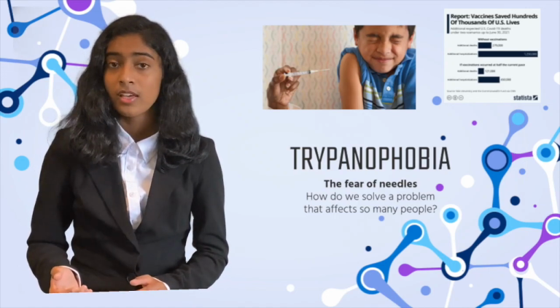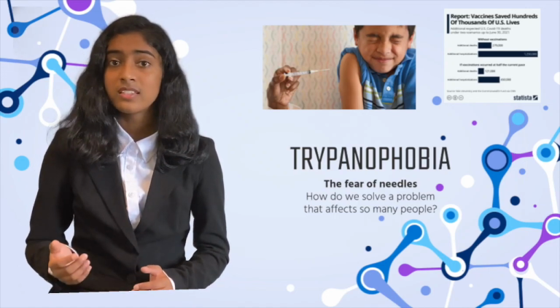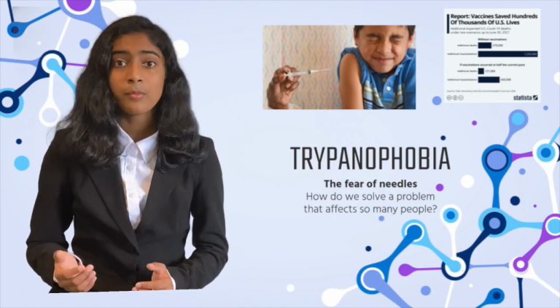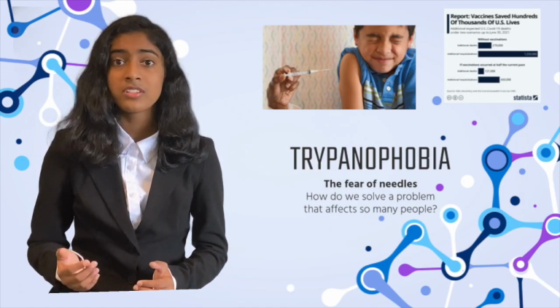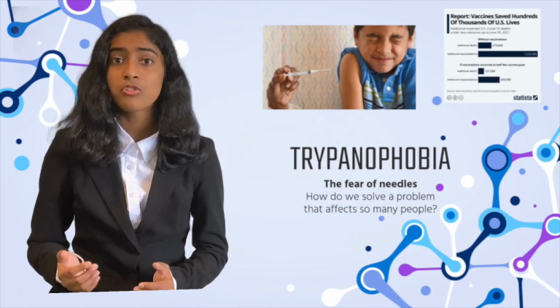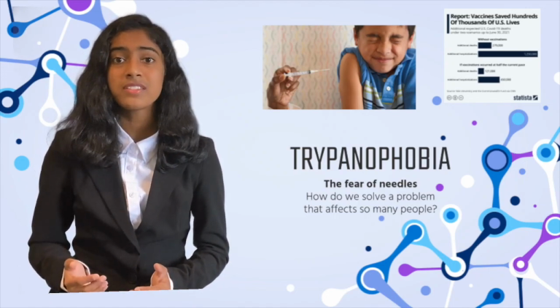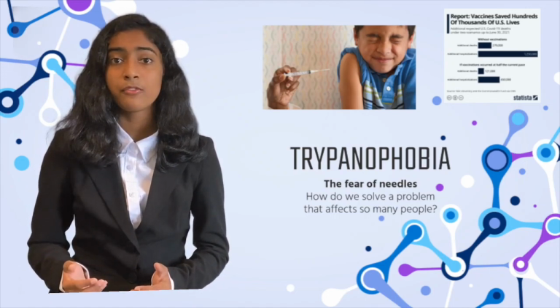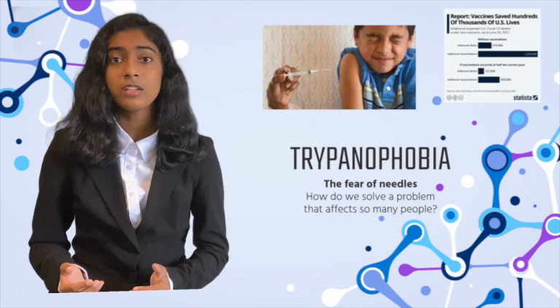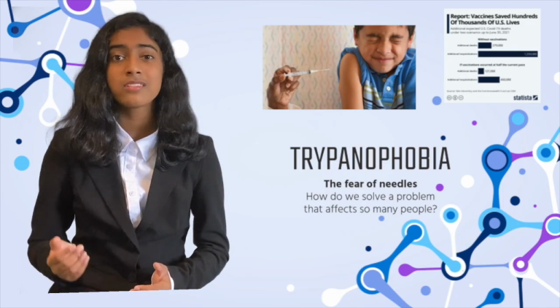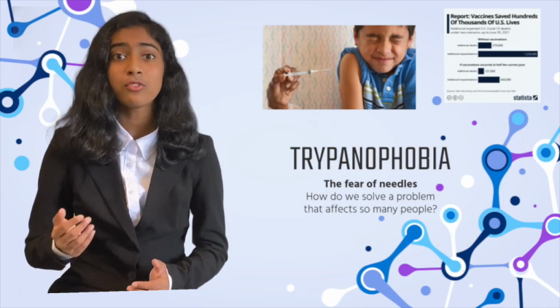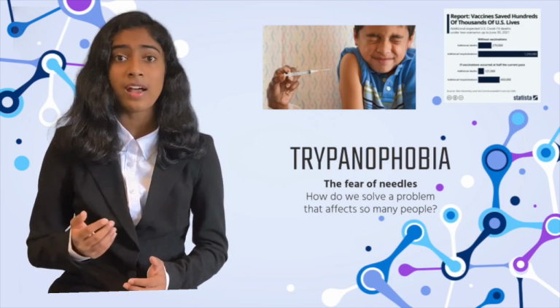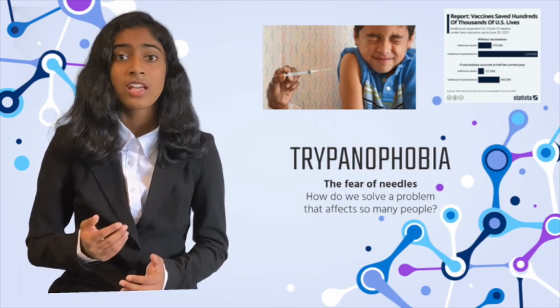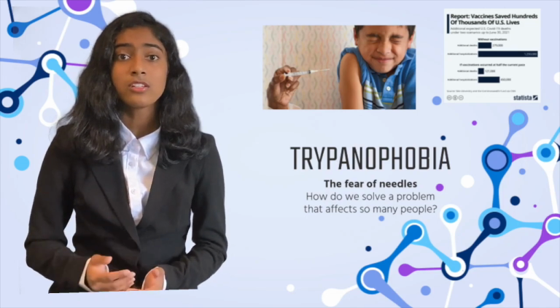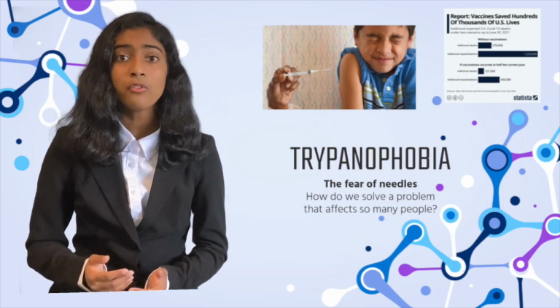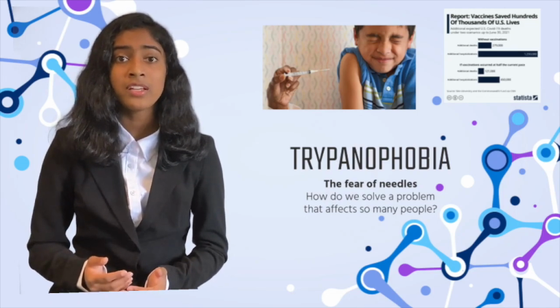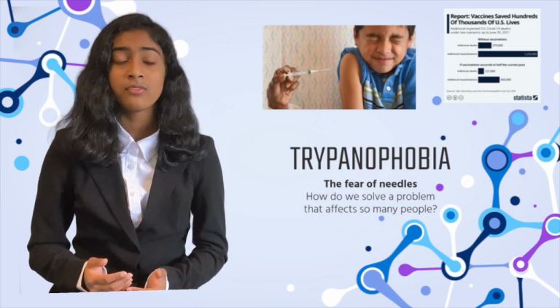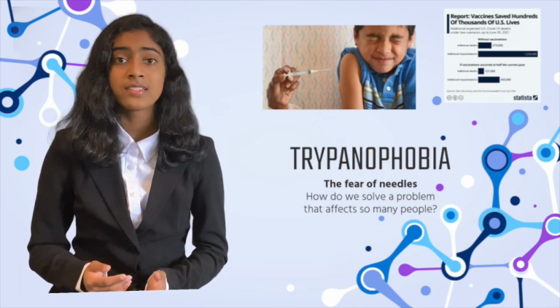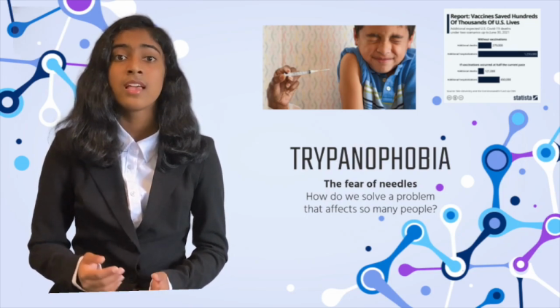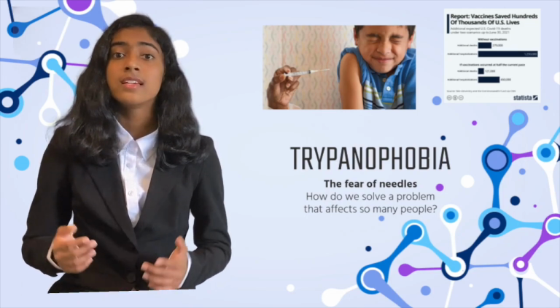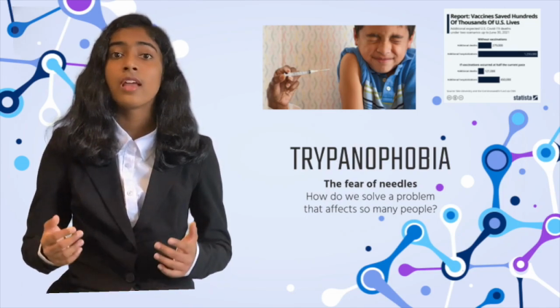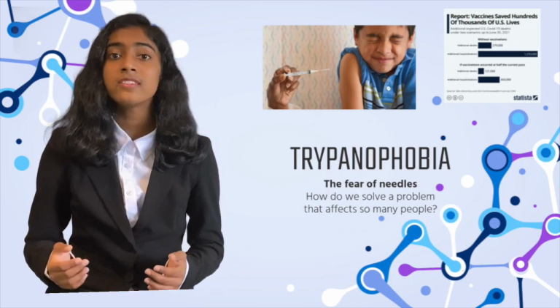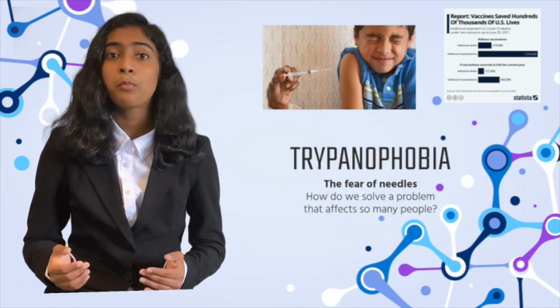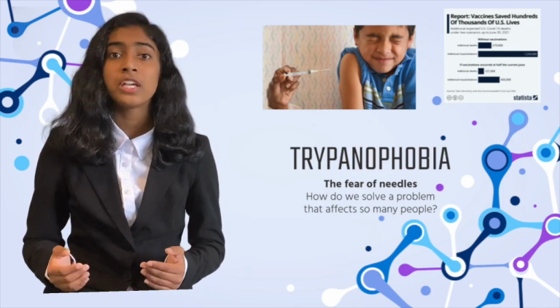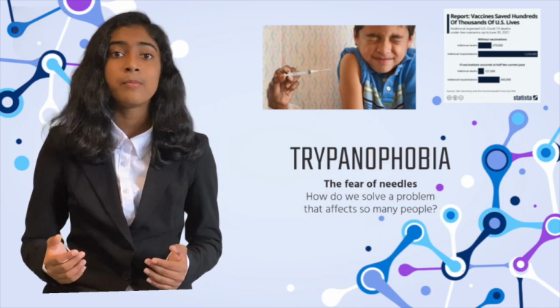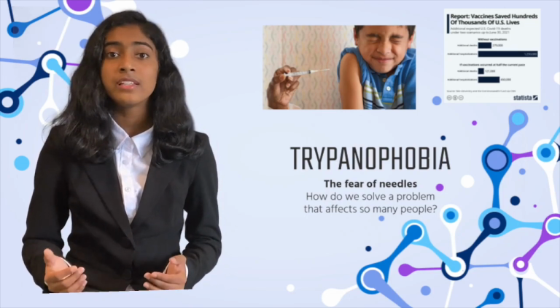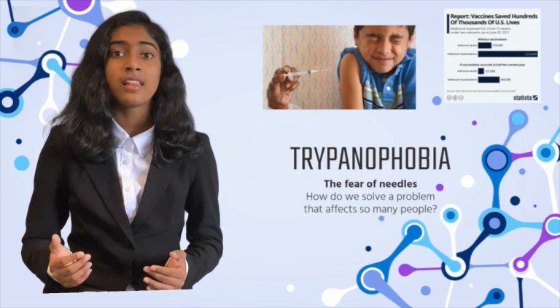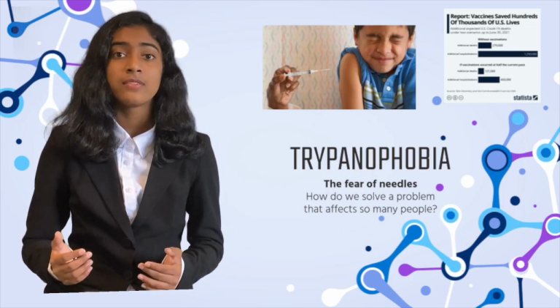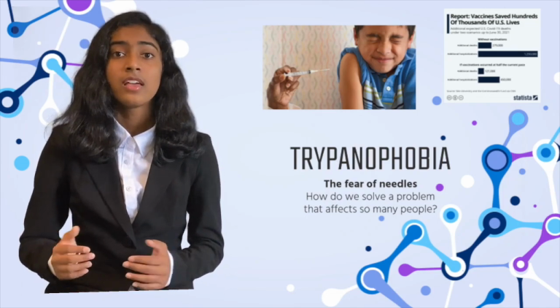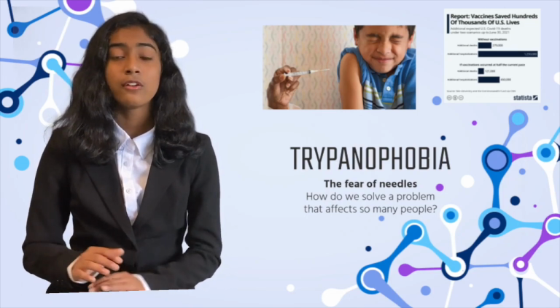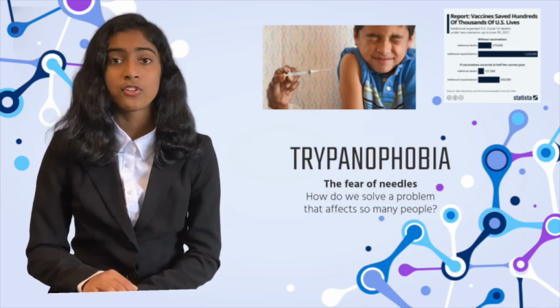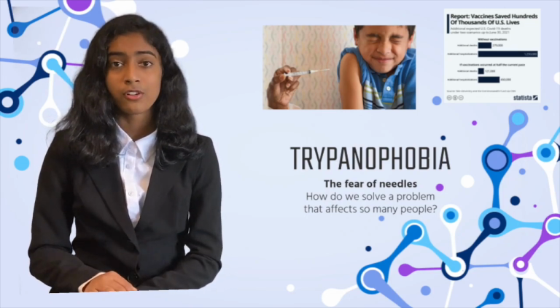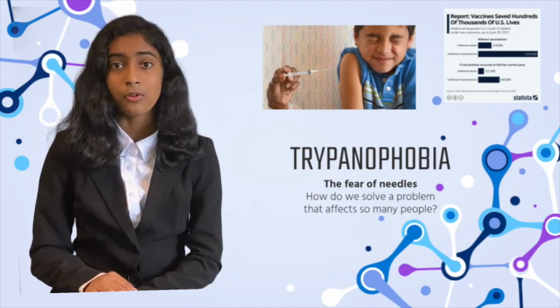This number is extremely significant because of the fact that the COVID-19 vaccines saved 19.8 million lives in their first year alone.